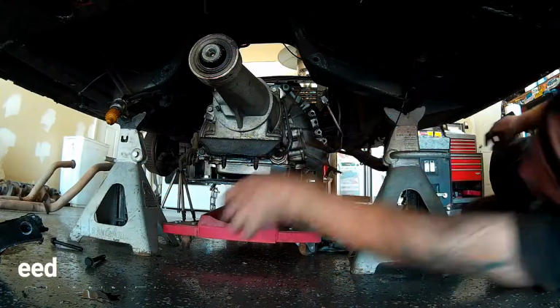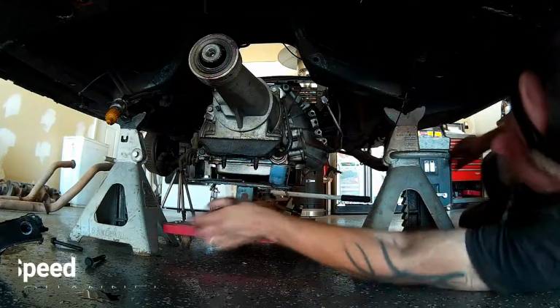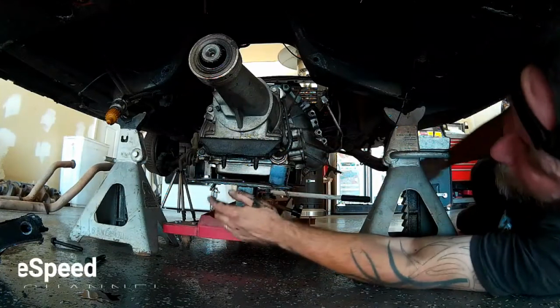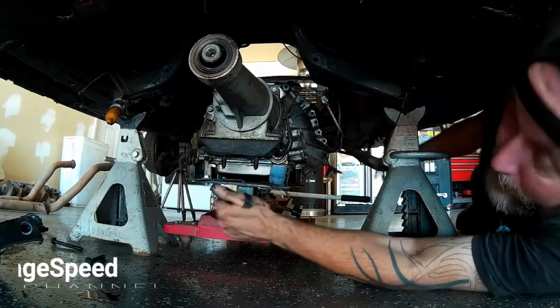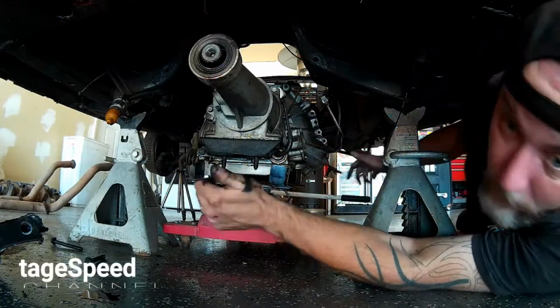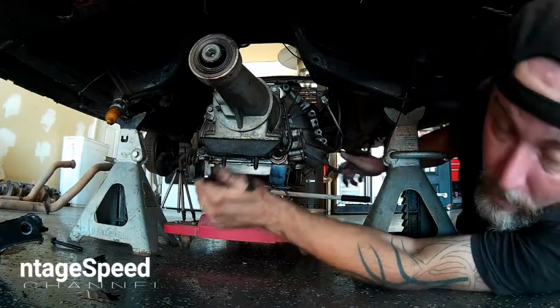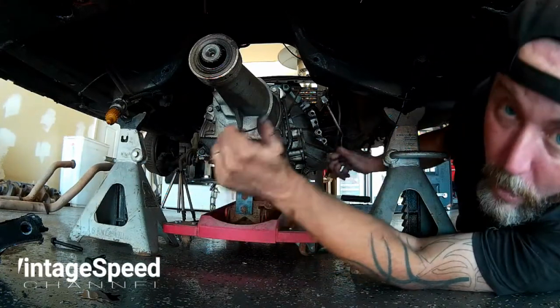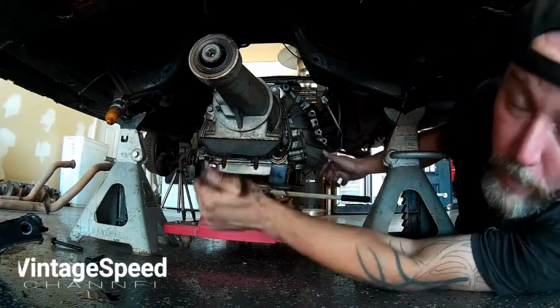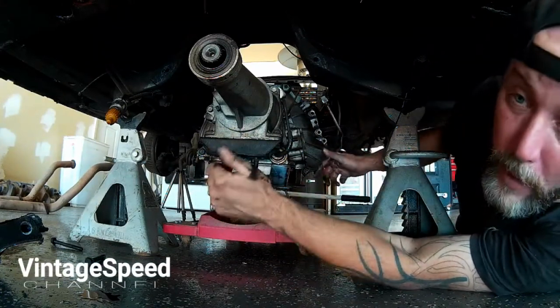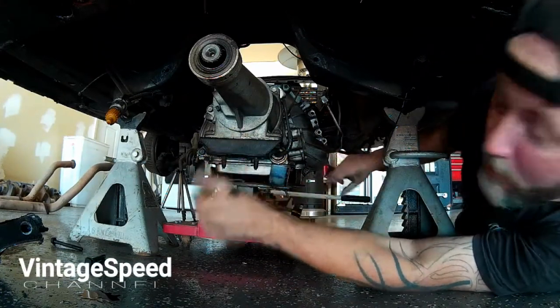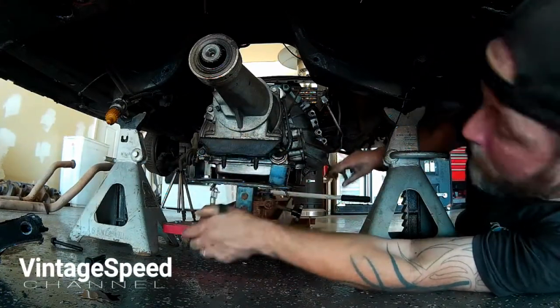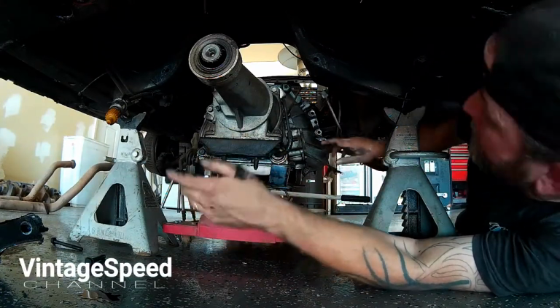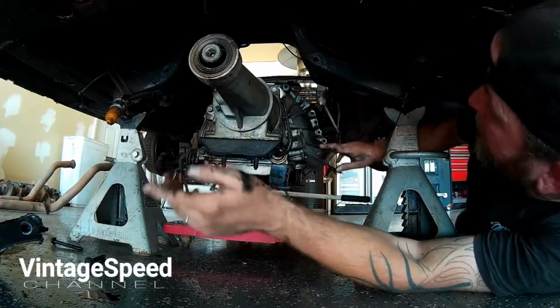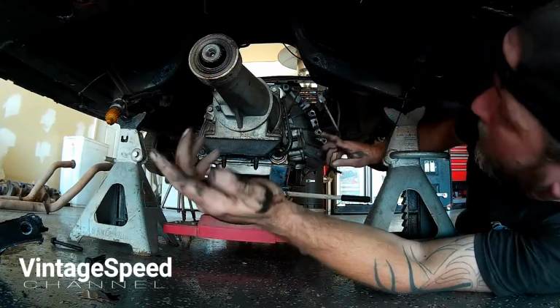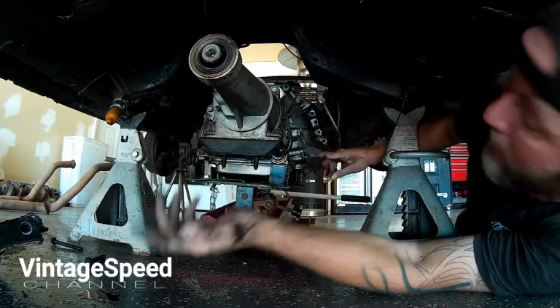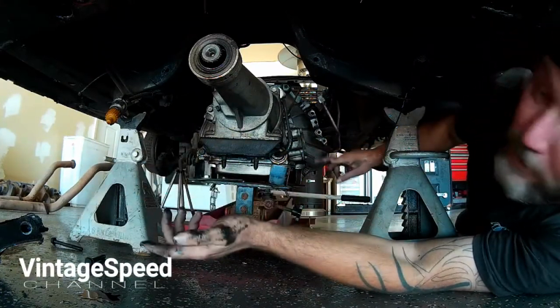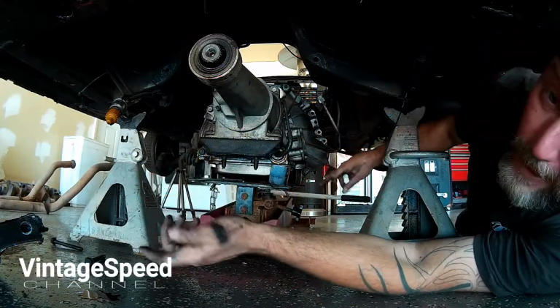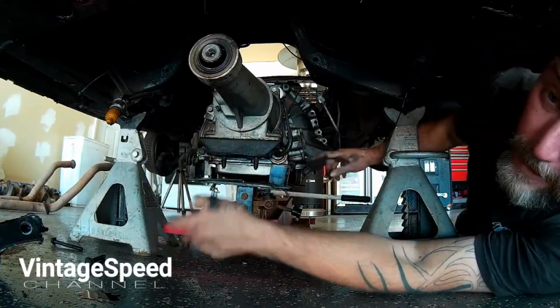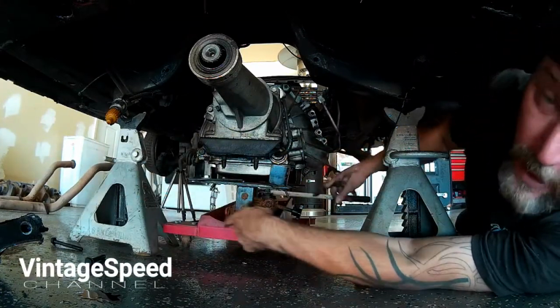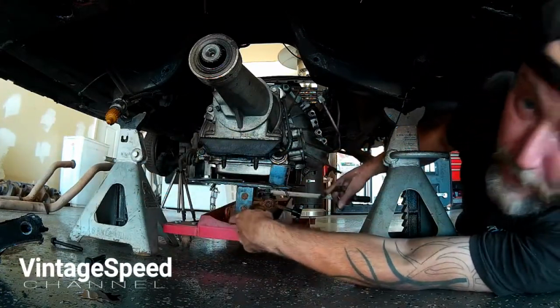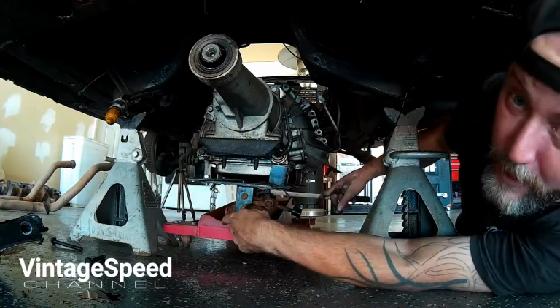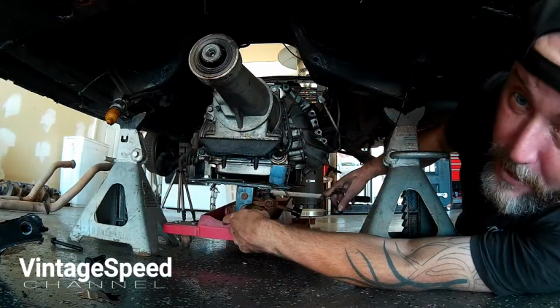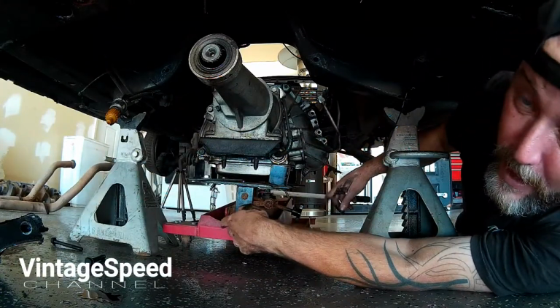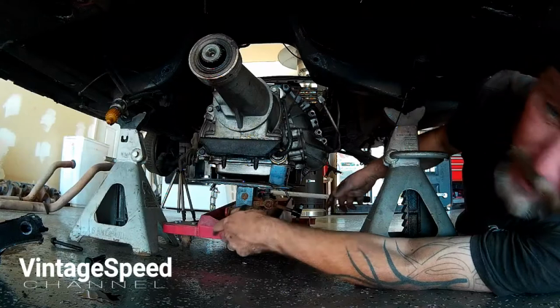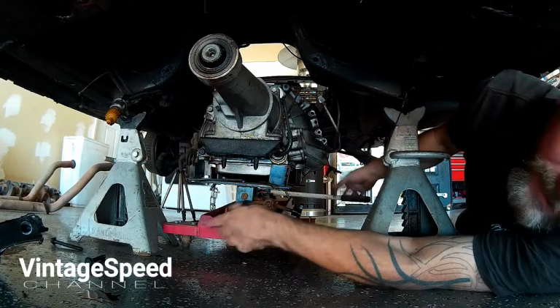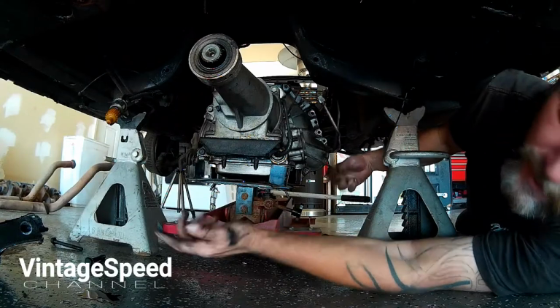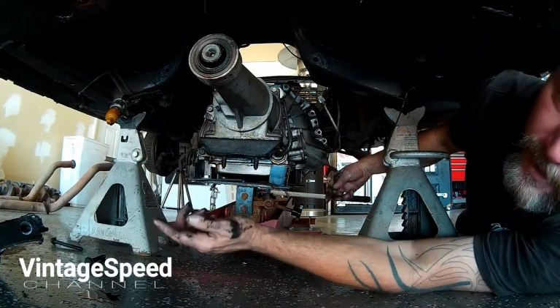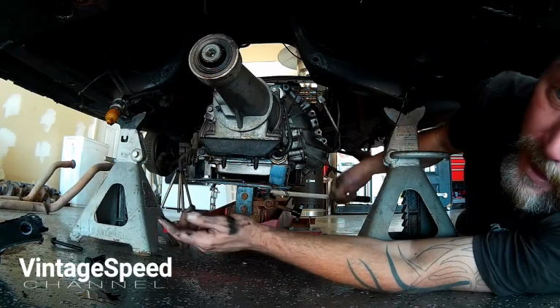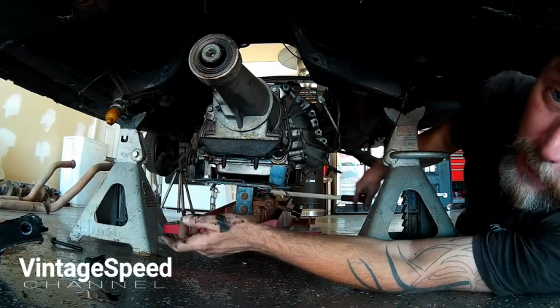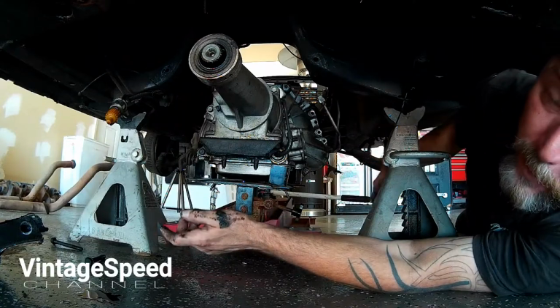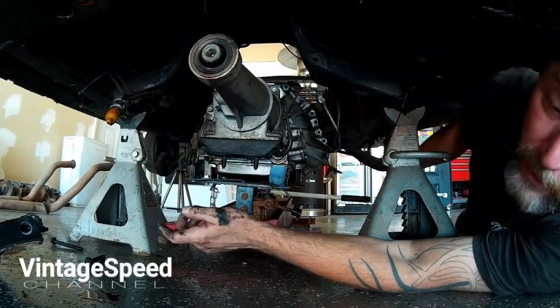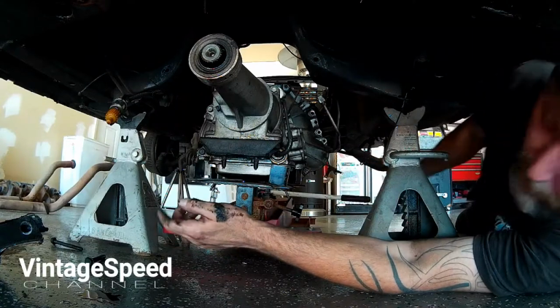So now all we've got to do is get the trans off the trans jack and get it out from under the car.